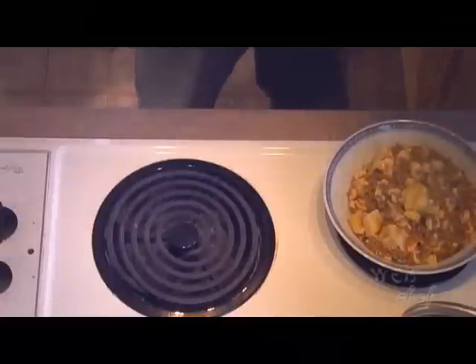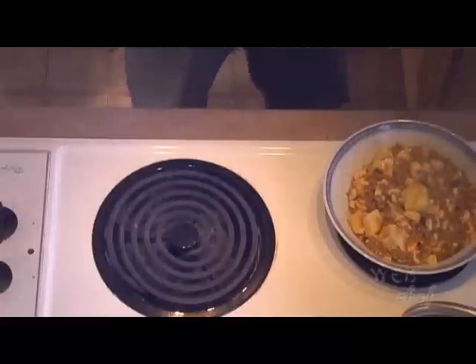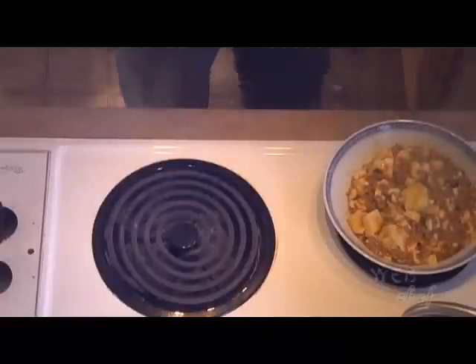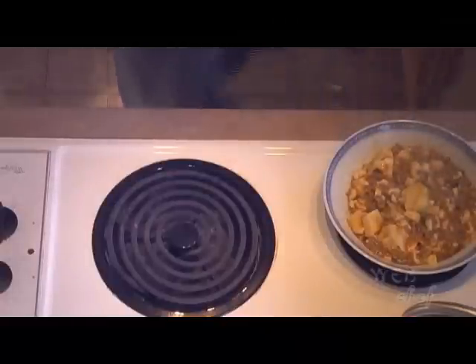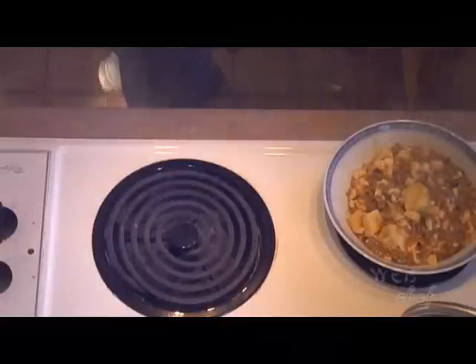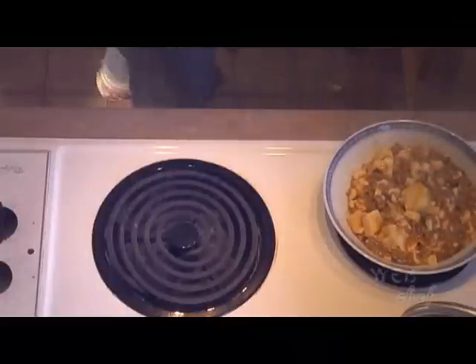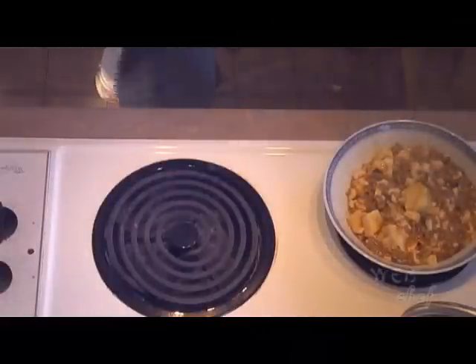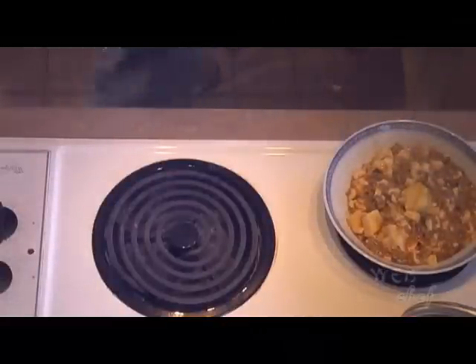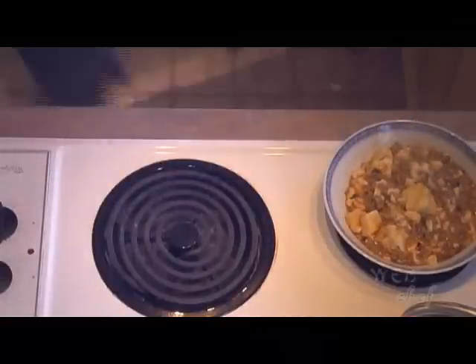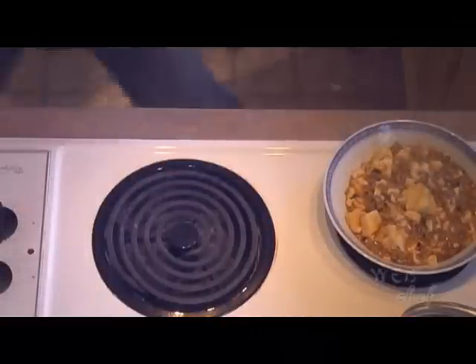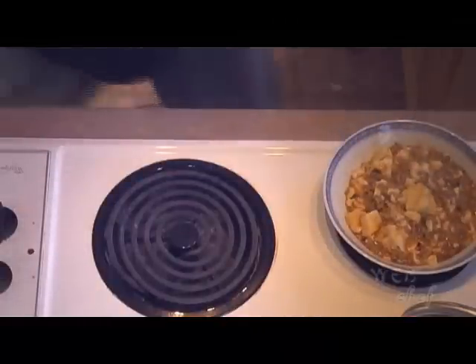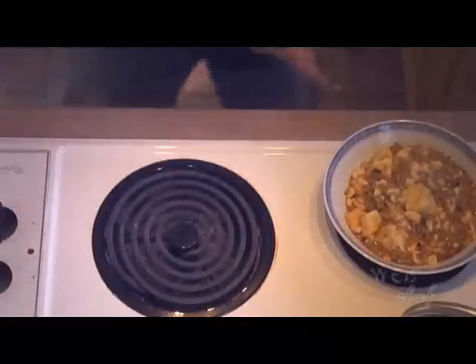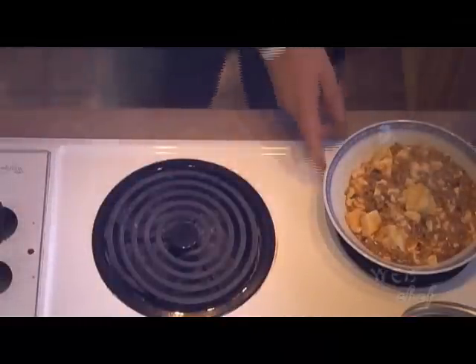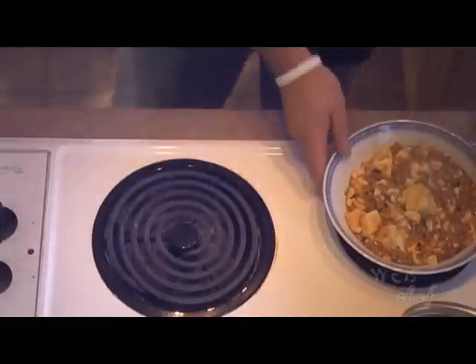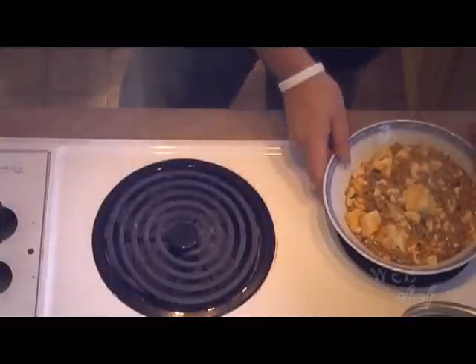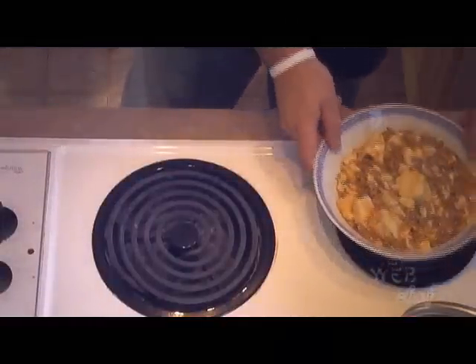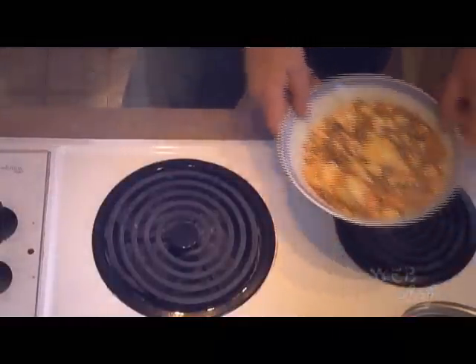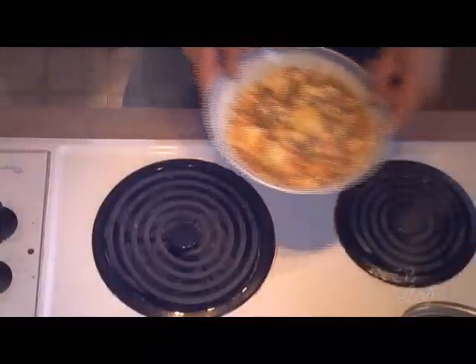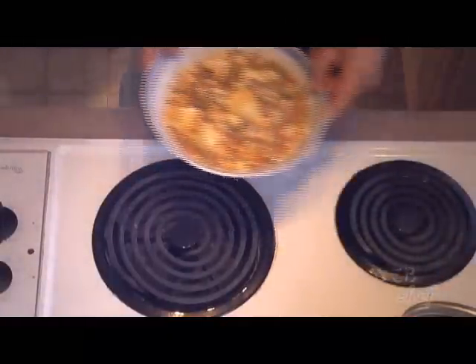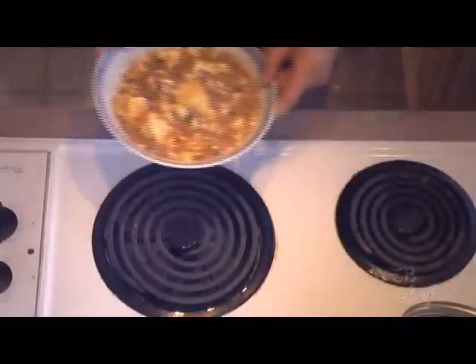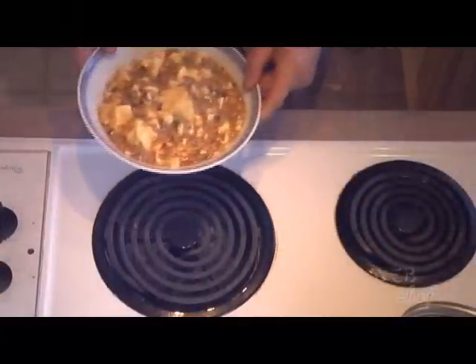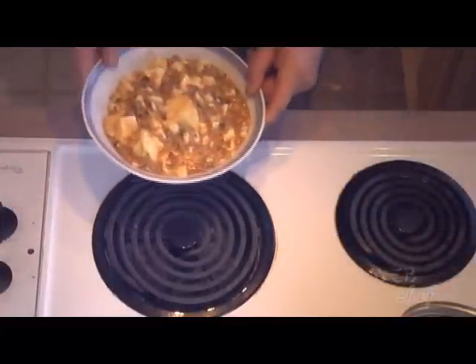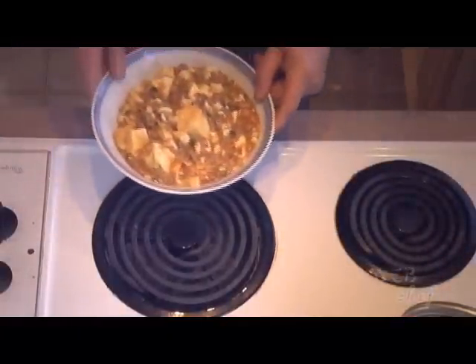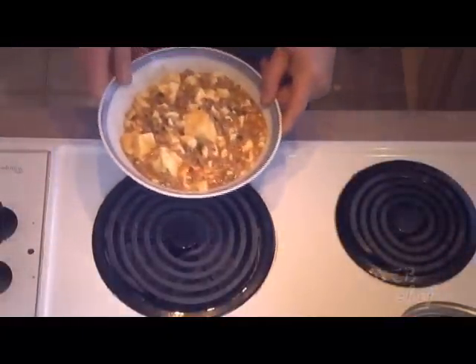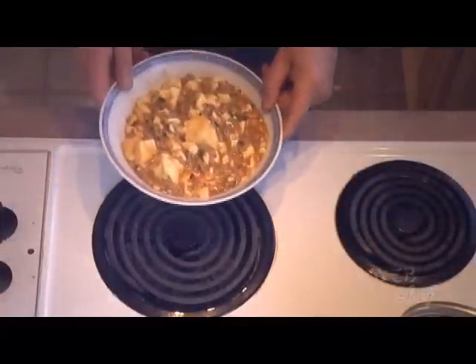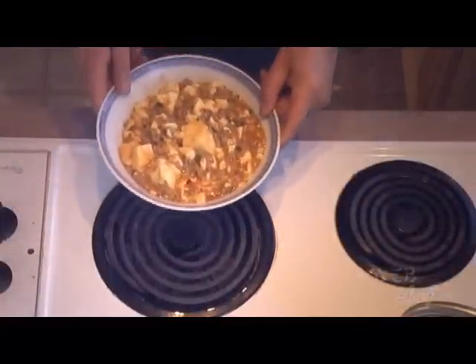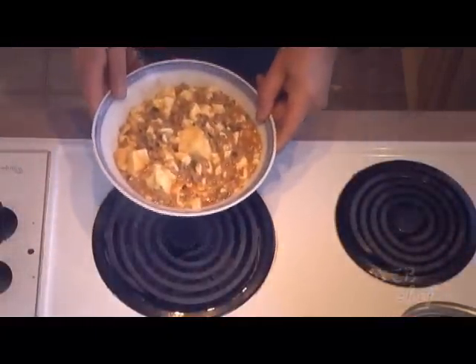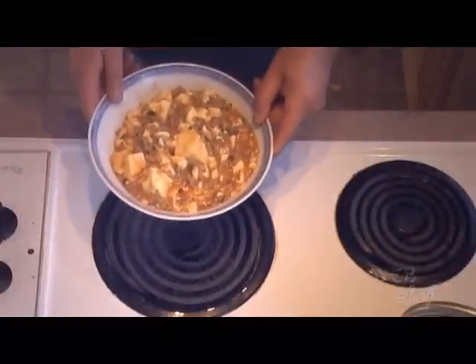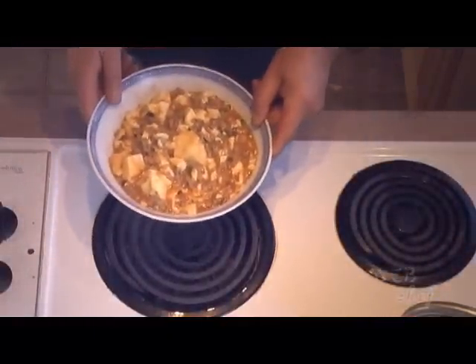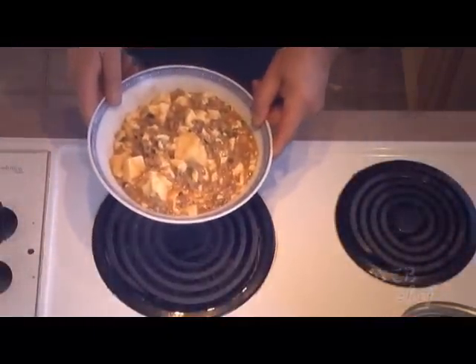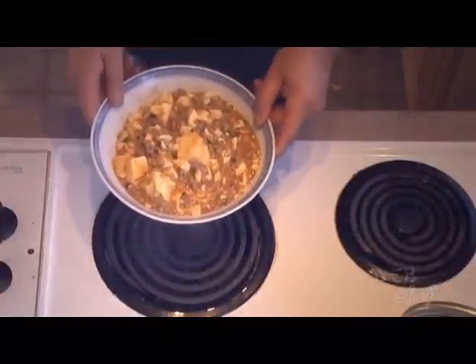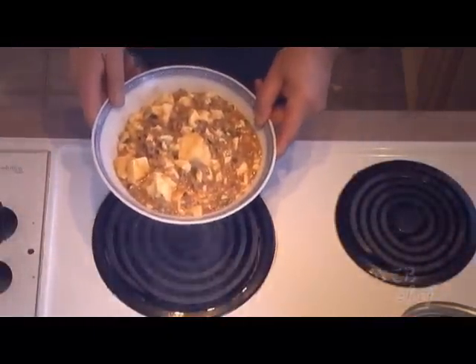And there you have it — Mapo Tofu. Enjoy!